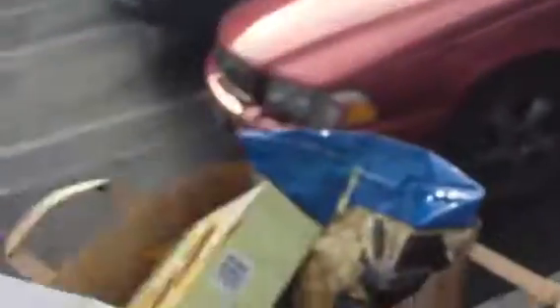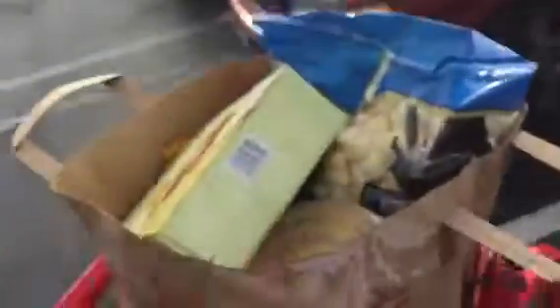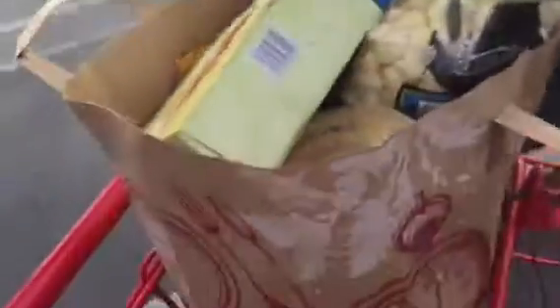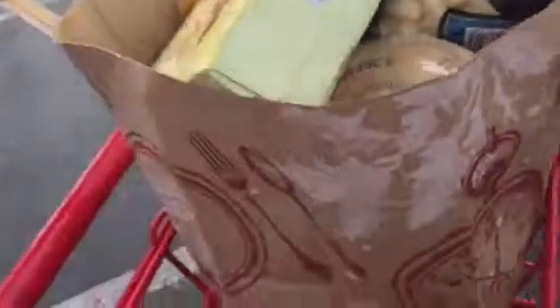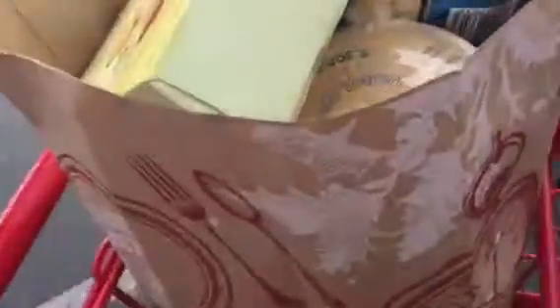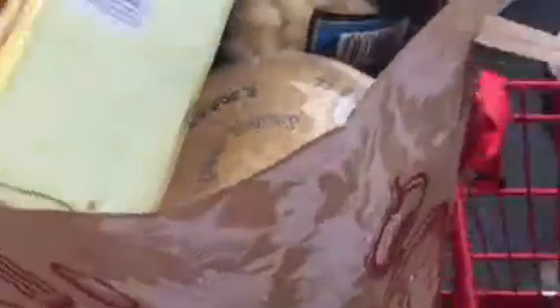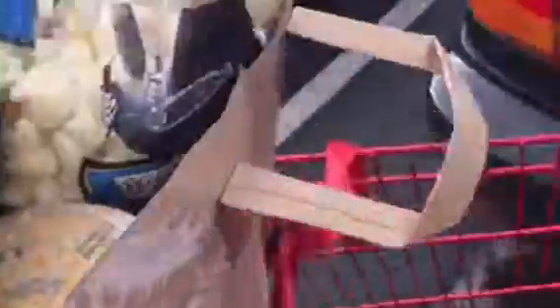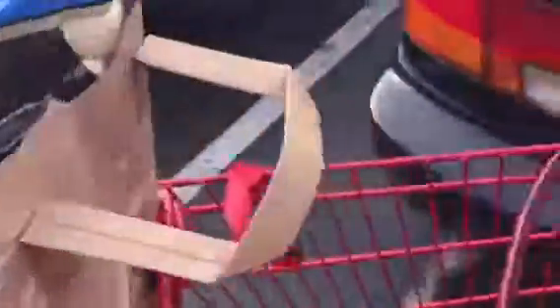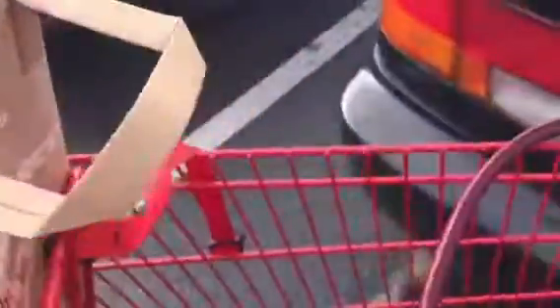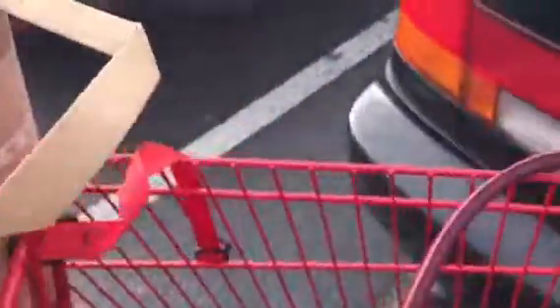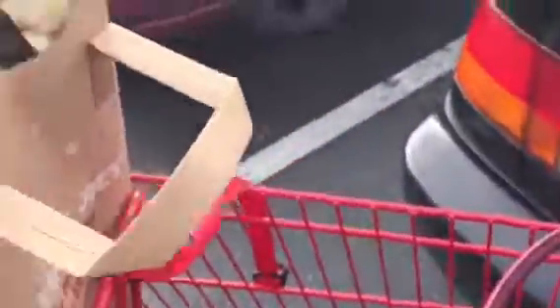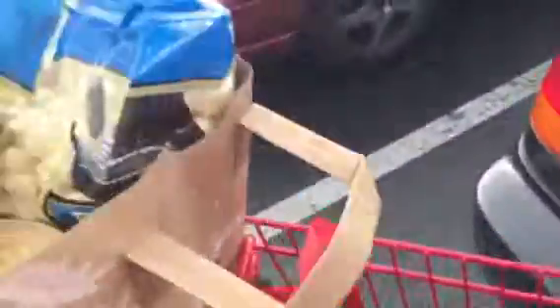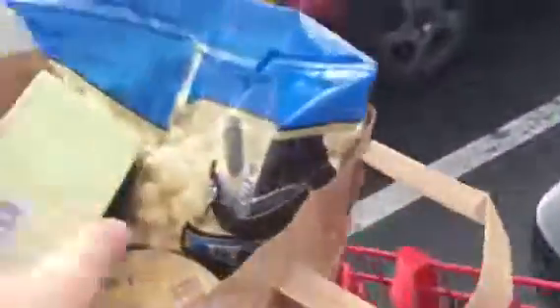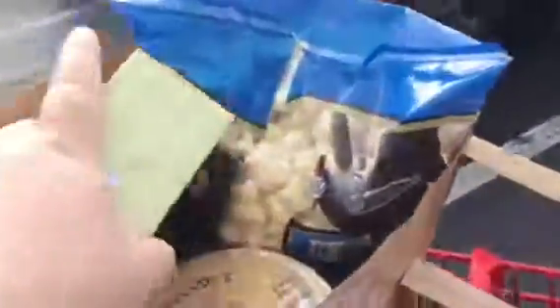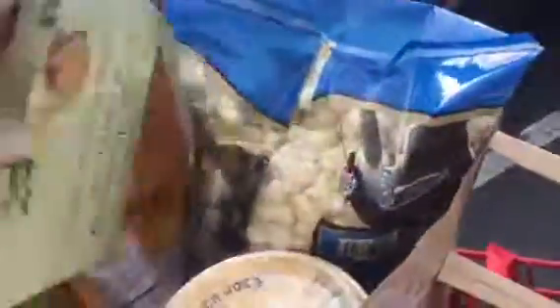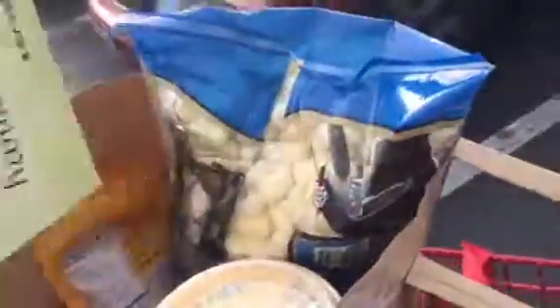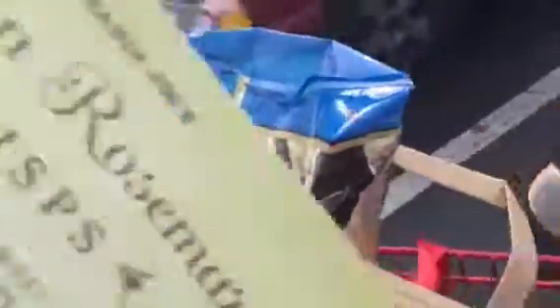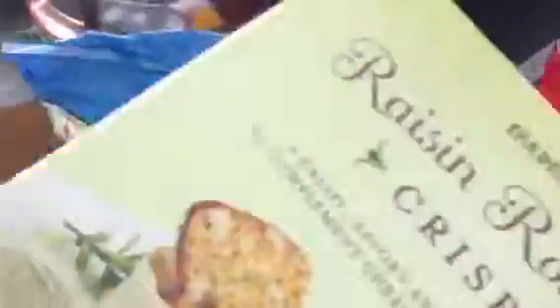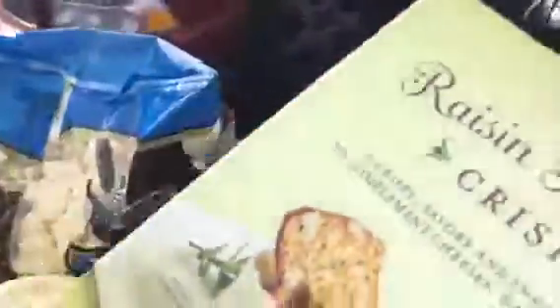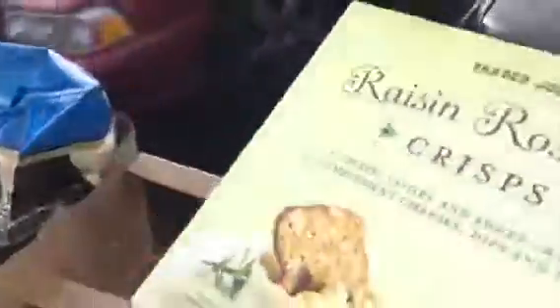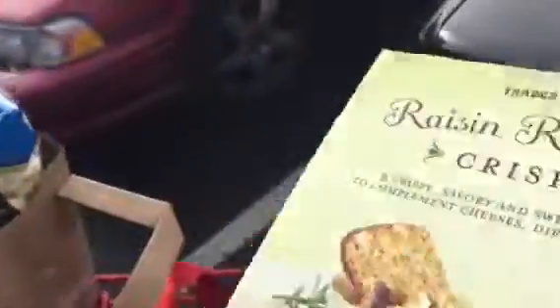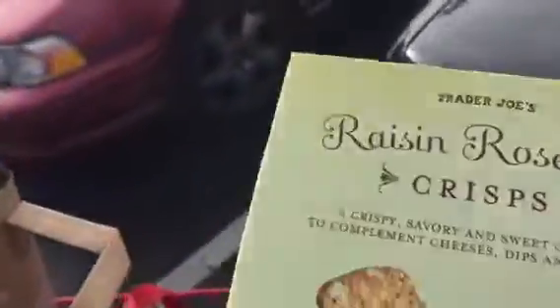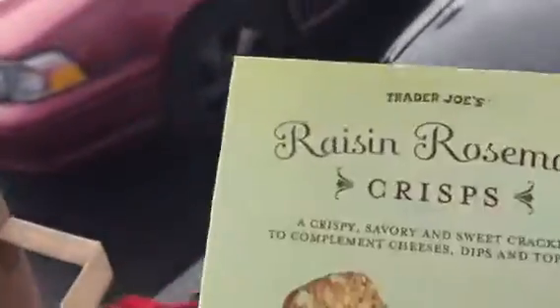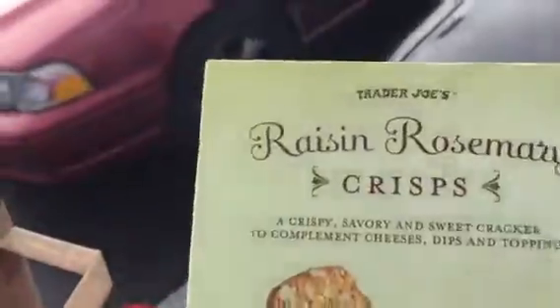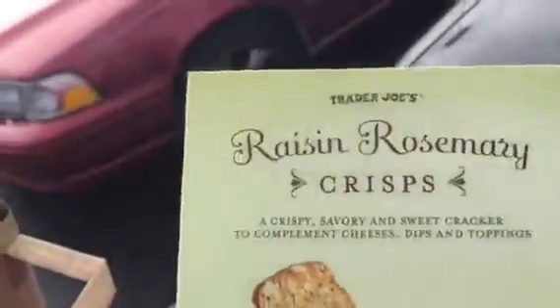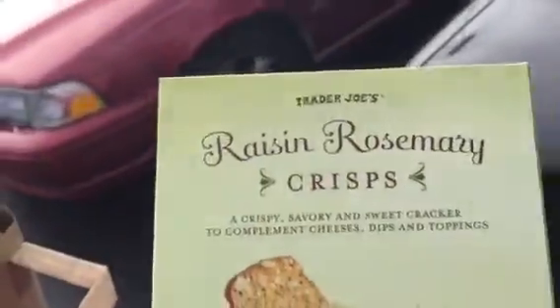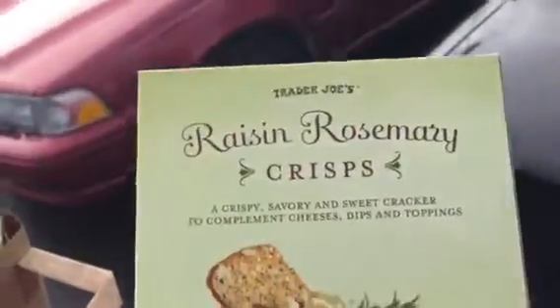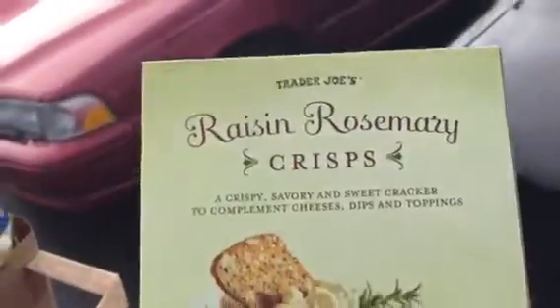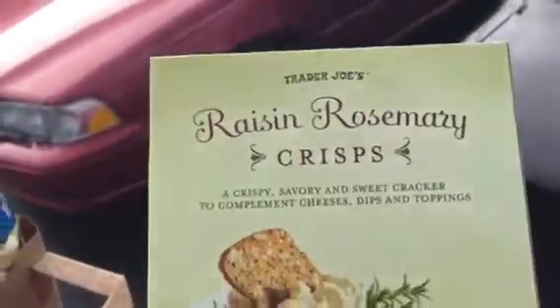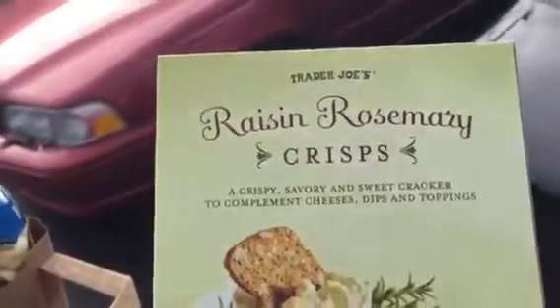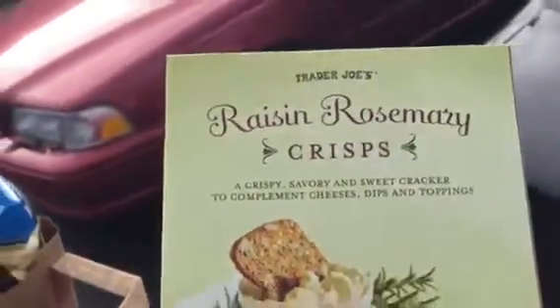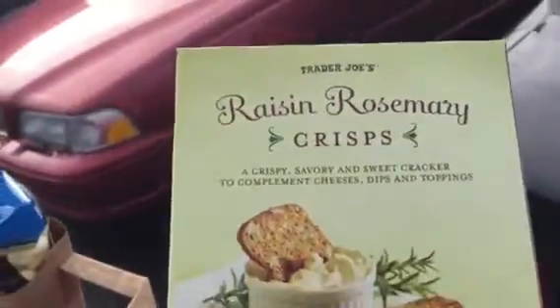Alright, I'll show you a little tablecloth. Raisin rosemary crisps.